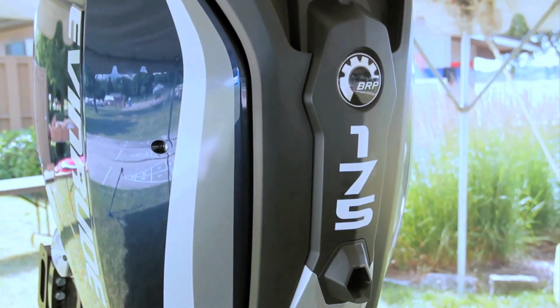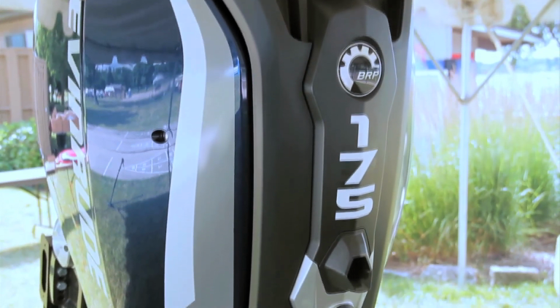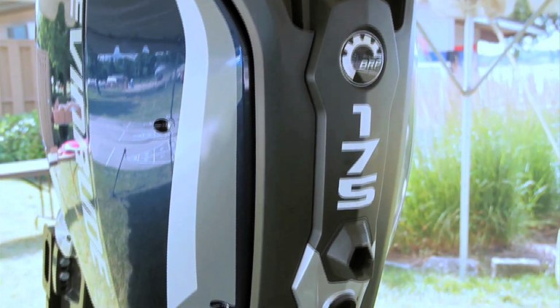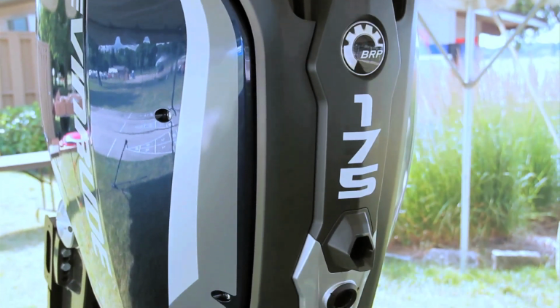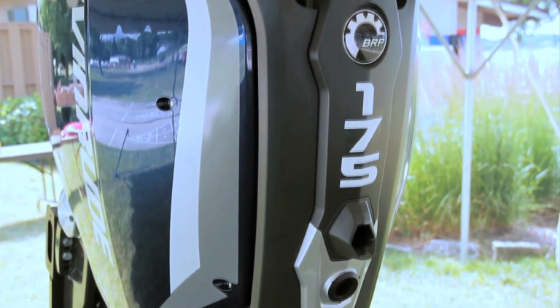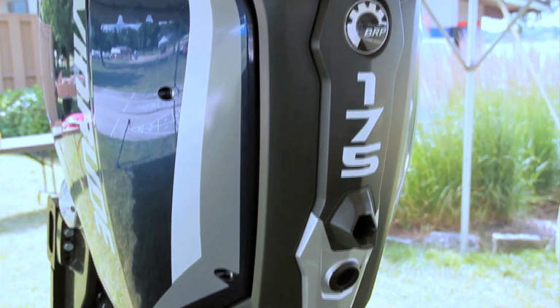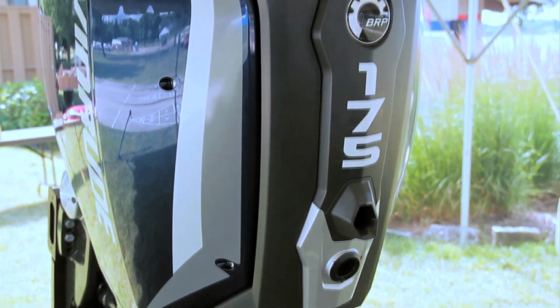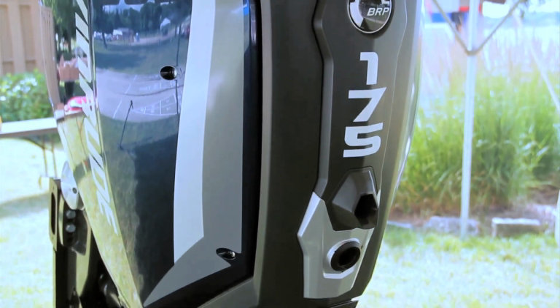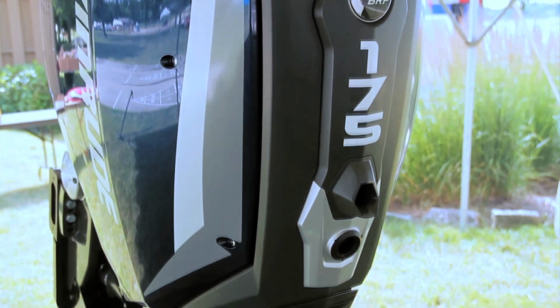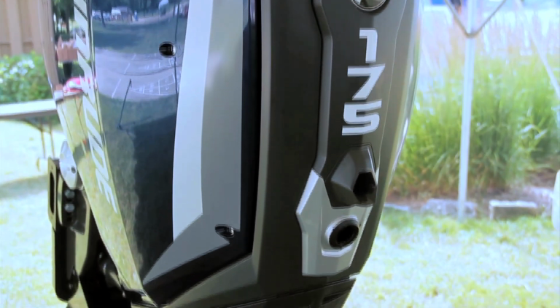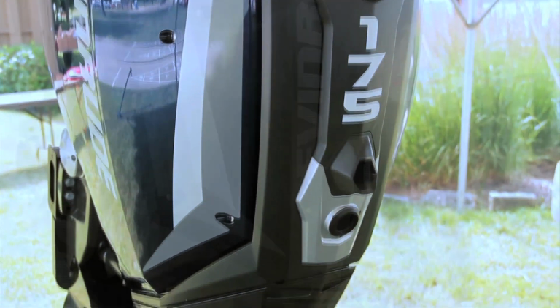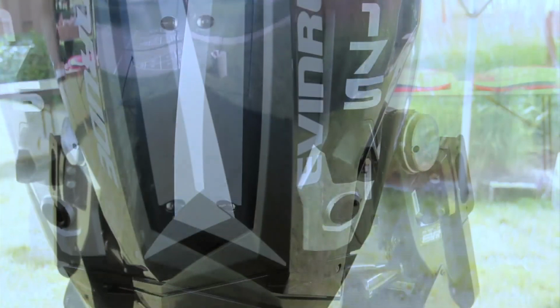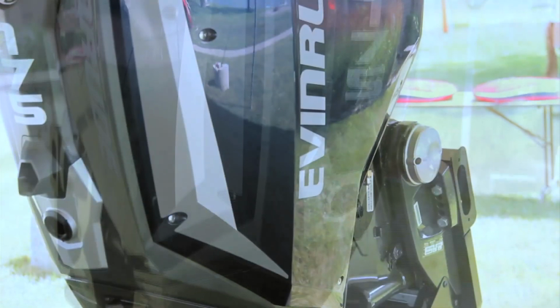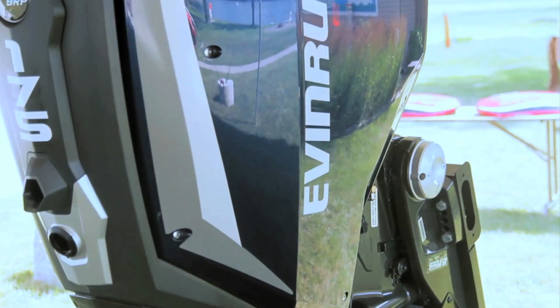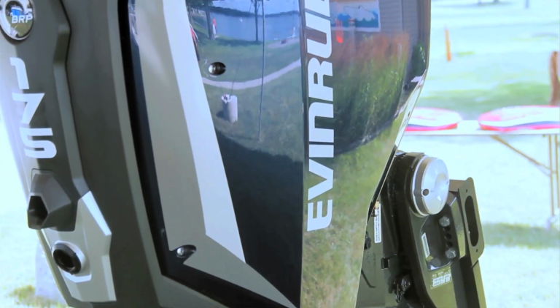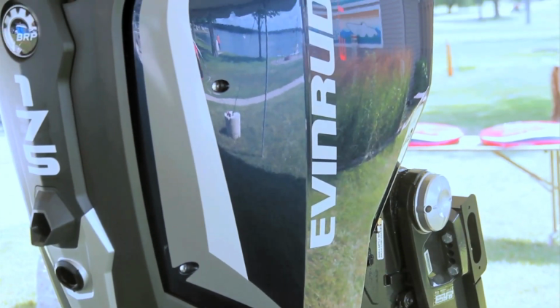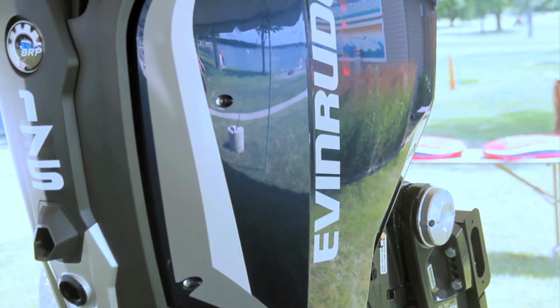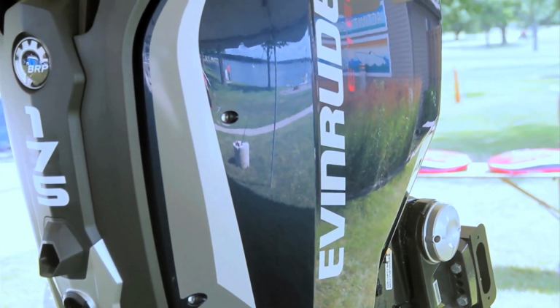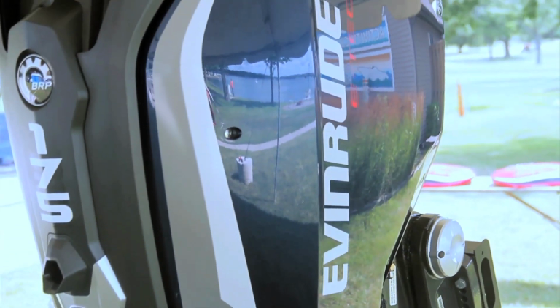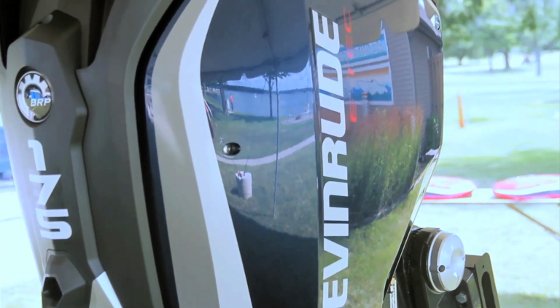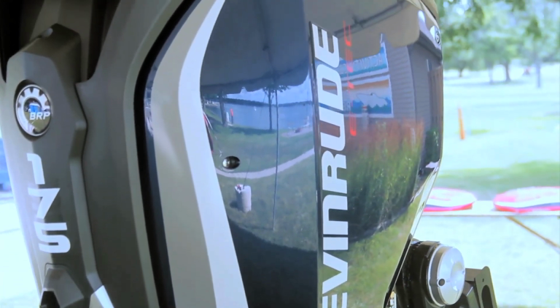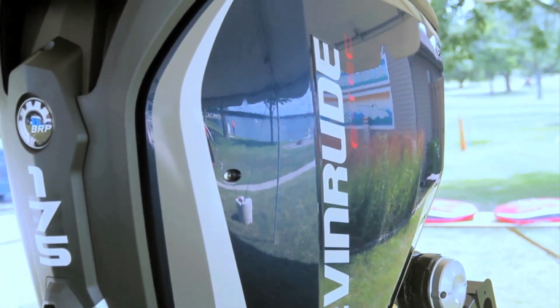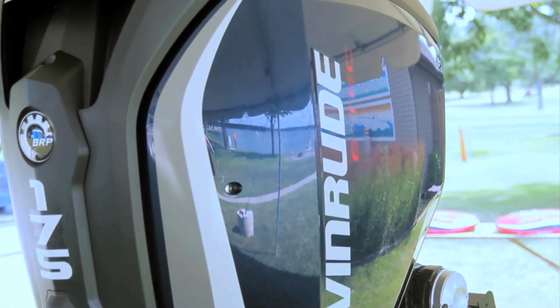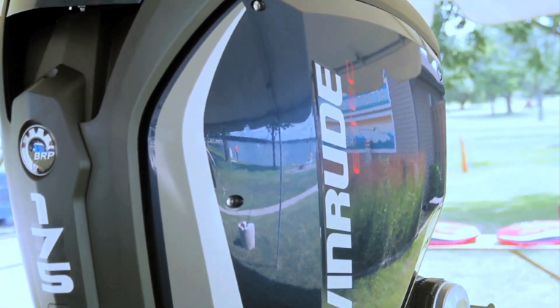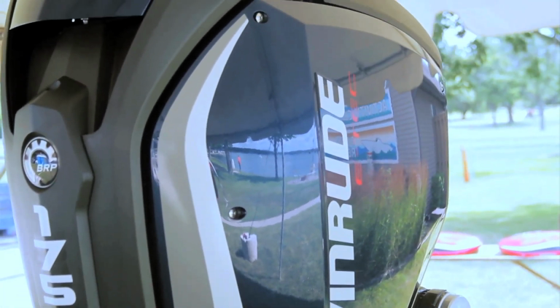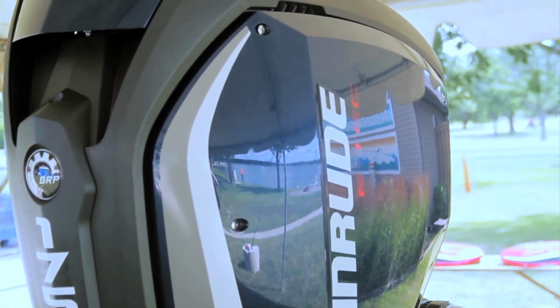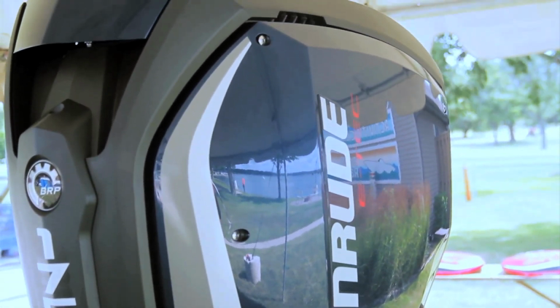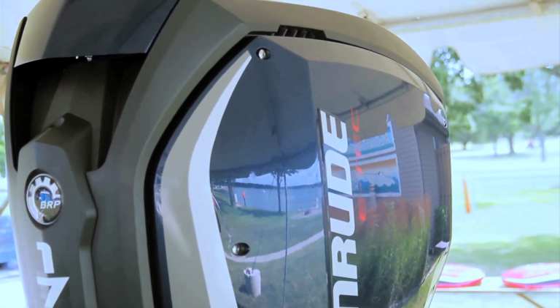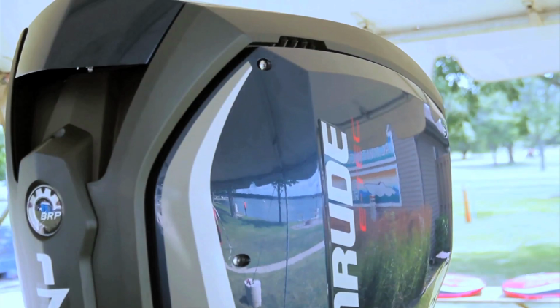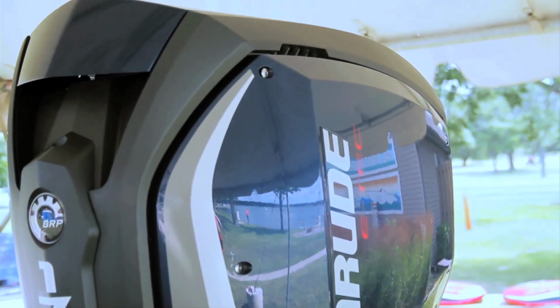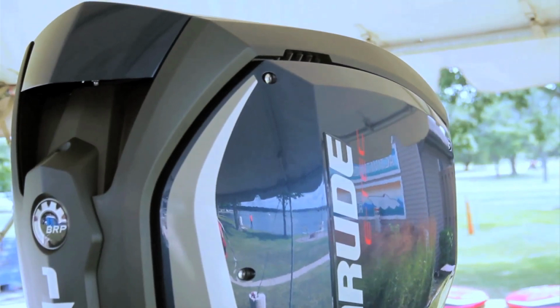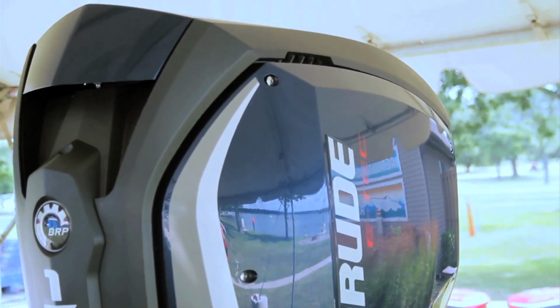That's our look at the all-new Evinrude E-Tech G2-175. For BoatTest.com, I'm Captain Steve. We'll see you on the water.